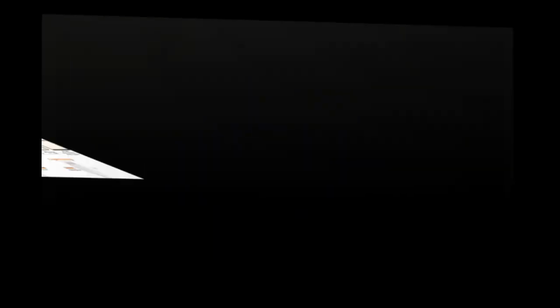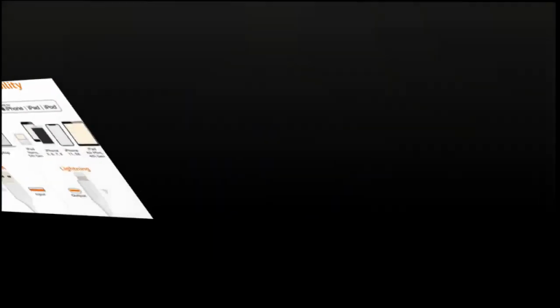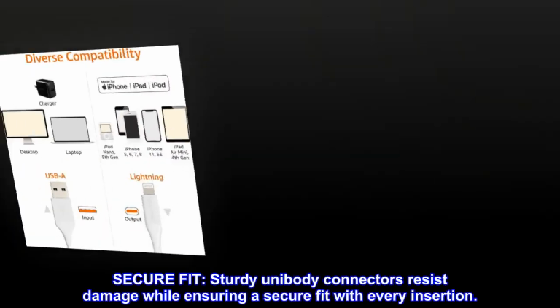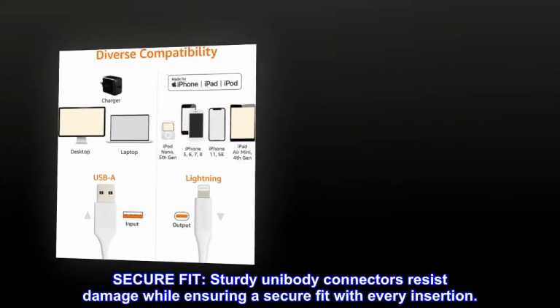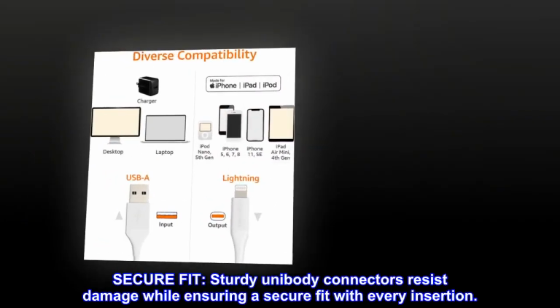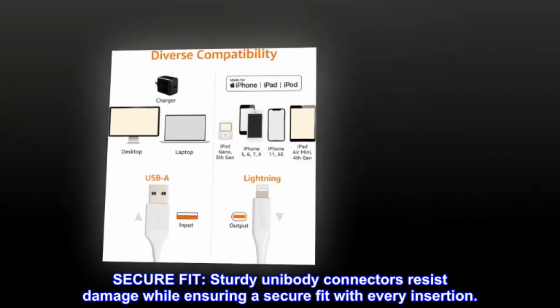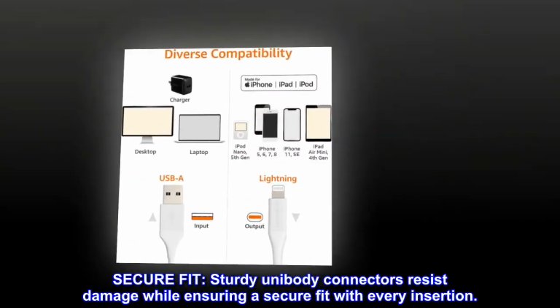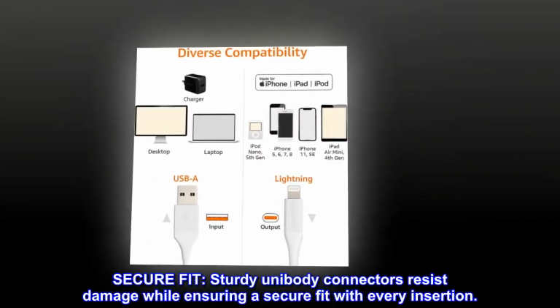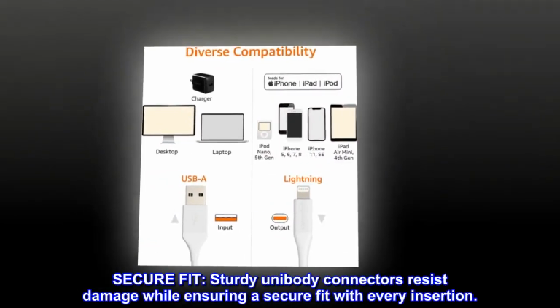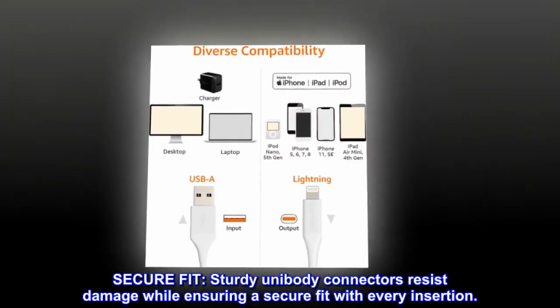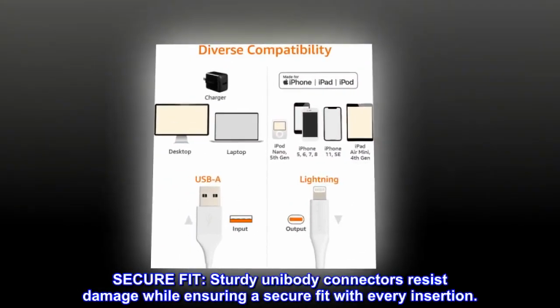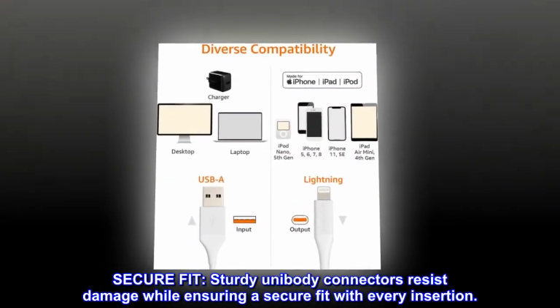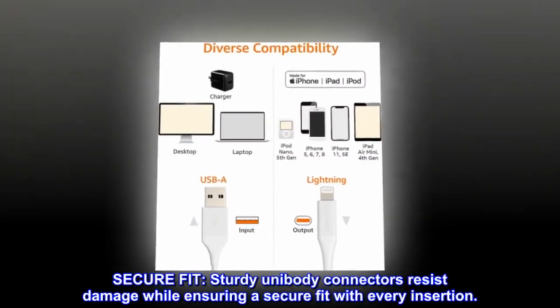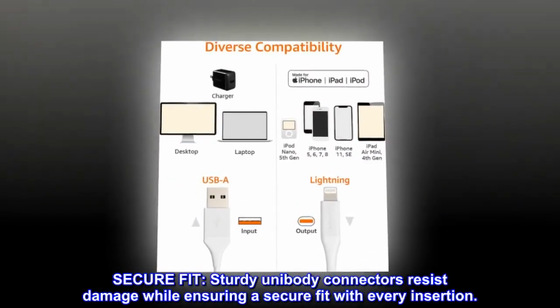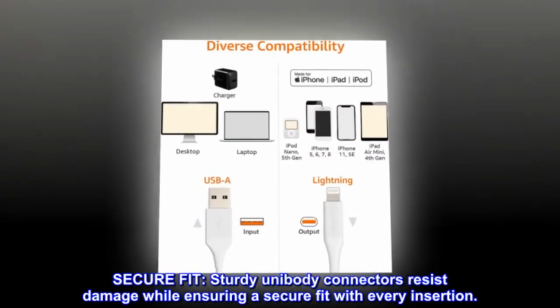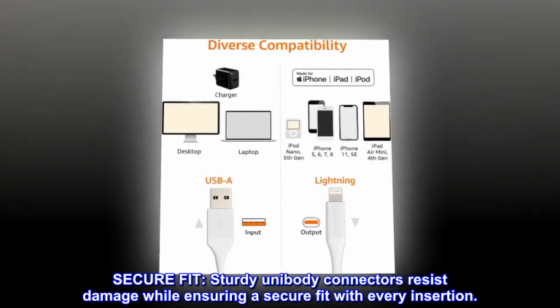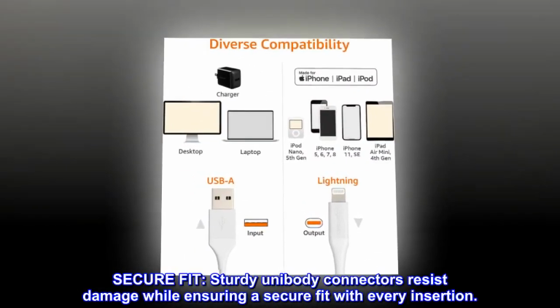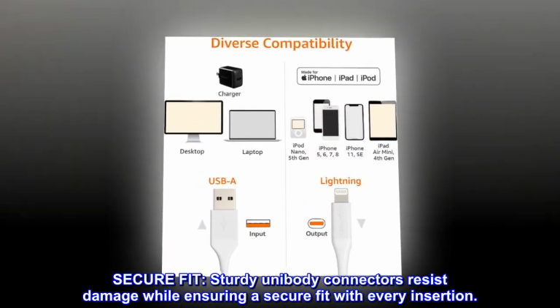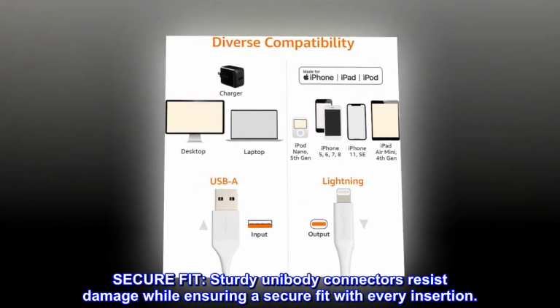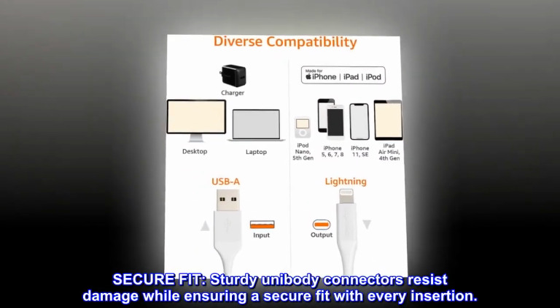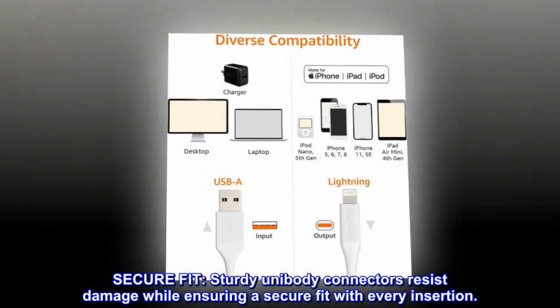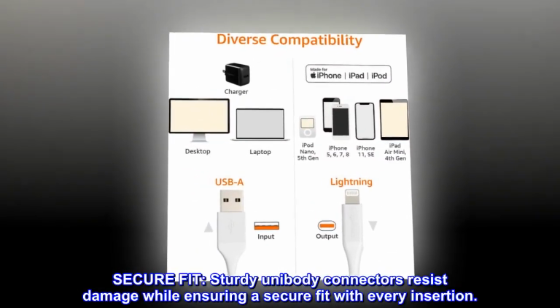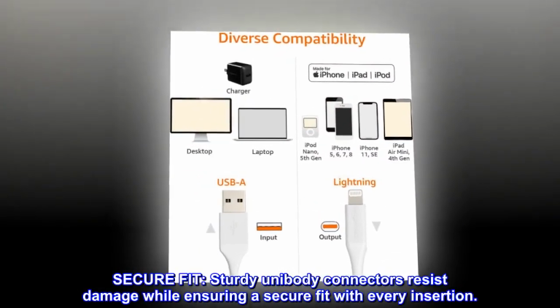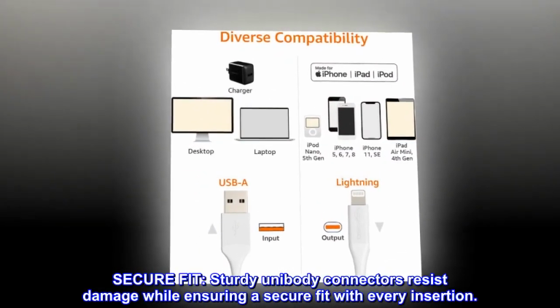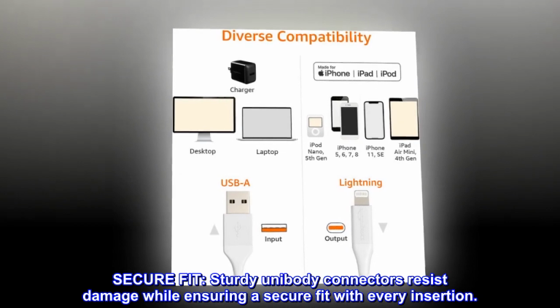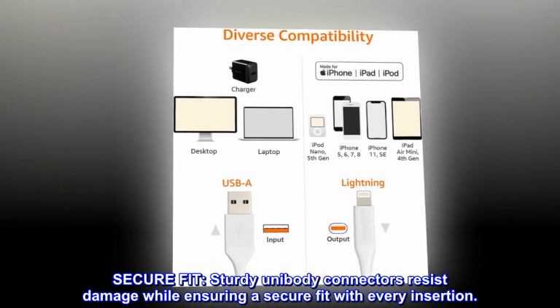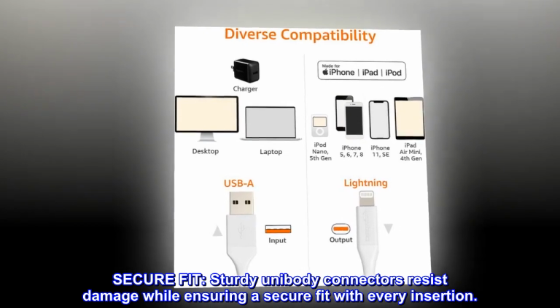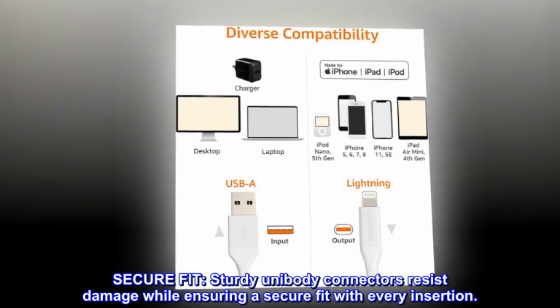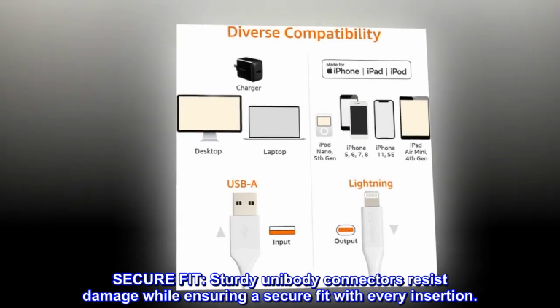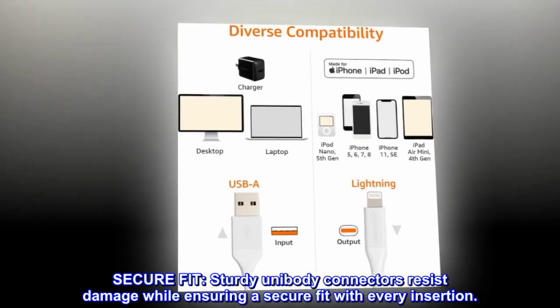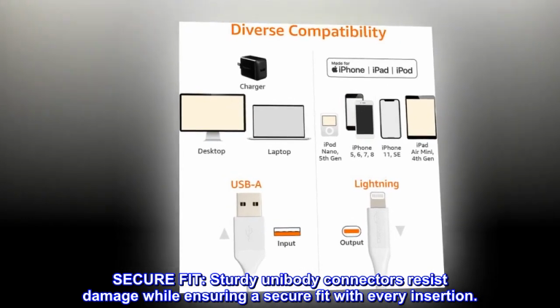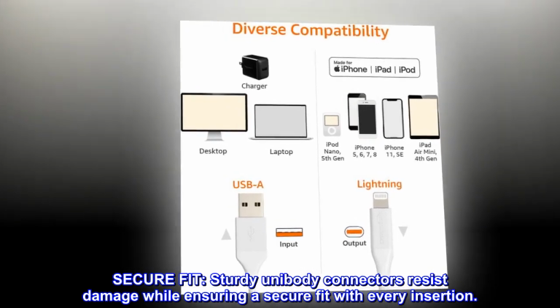Secure fit. Sturdy unibody connectors resist damage while ensuring a secure fit with every insertion.